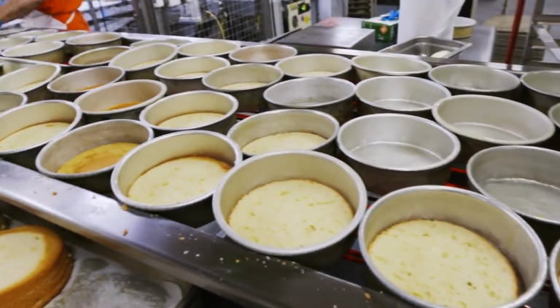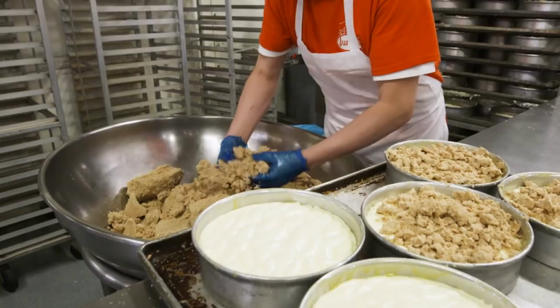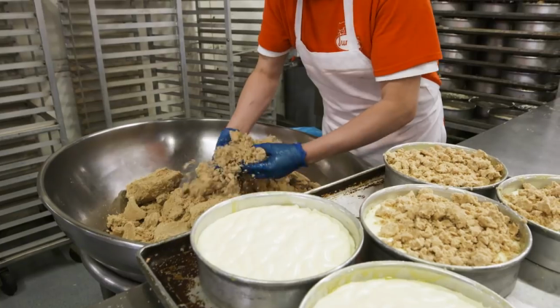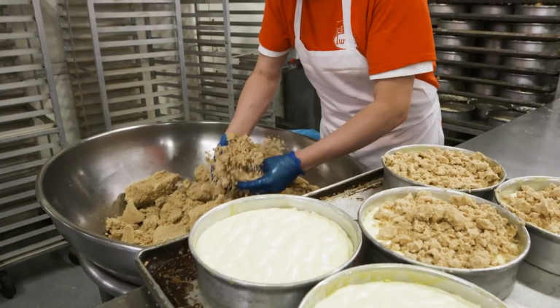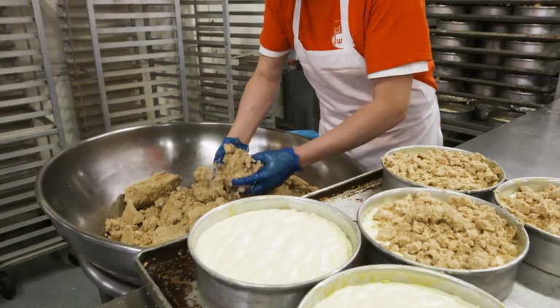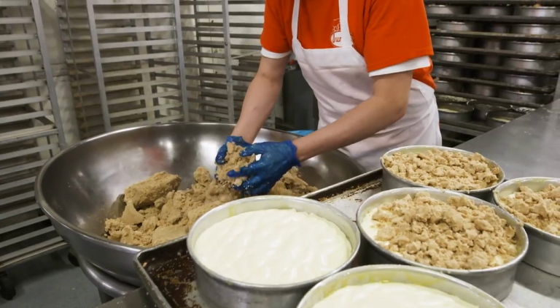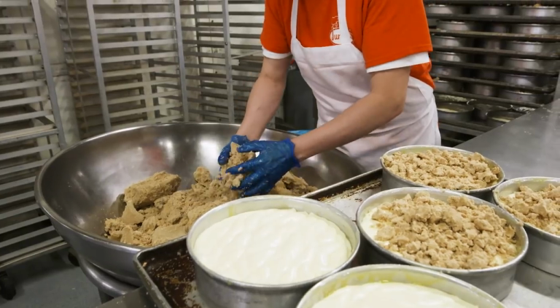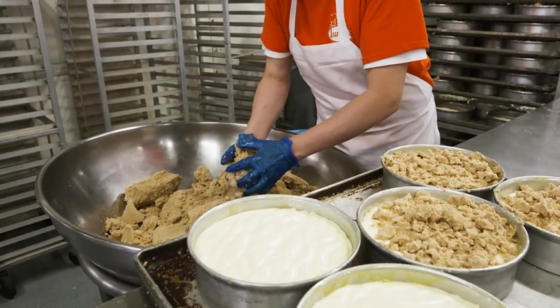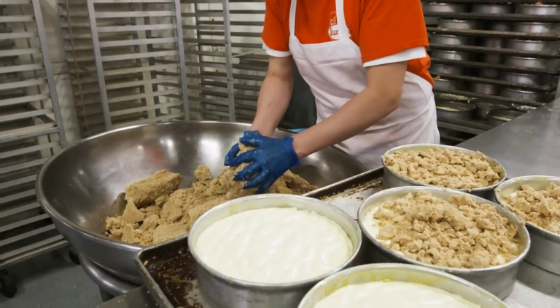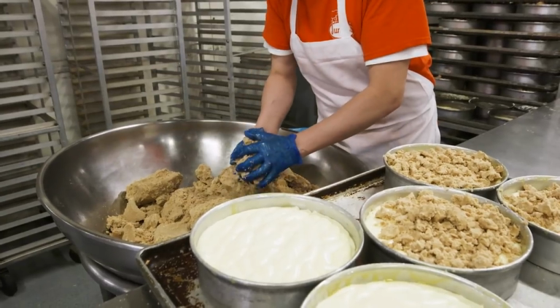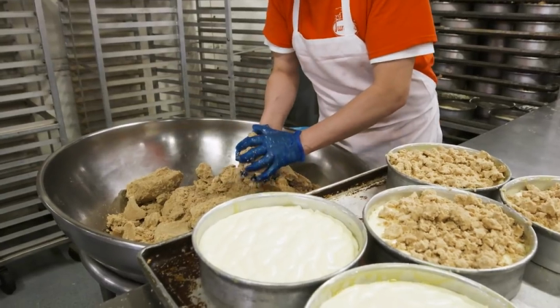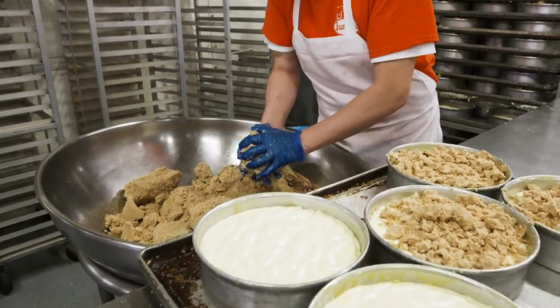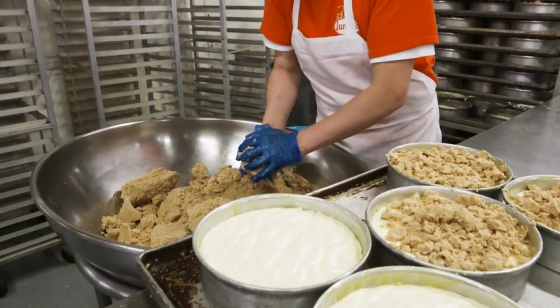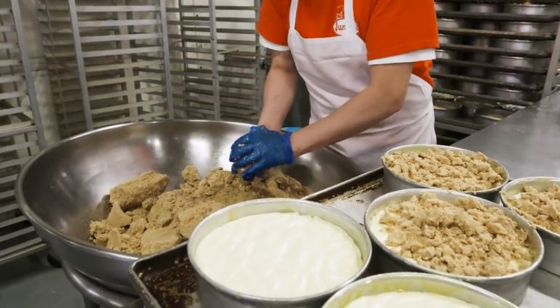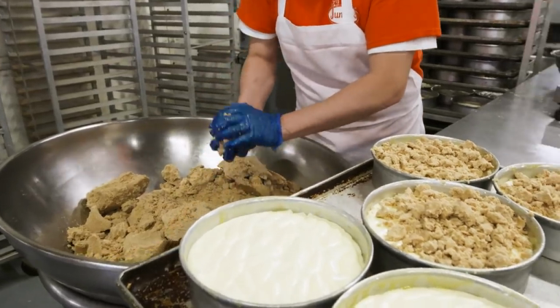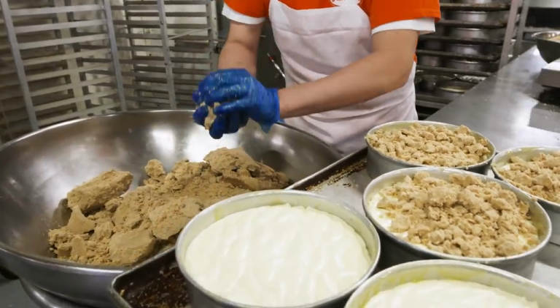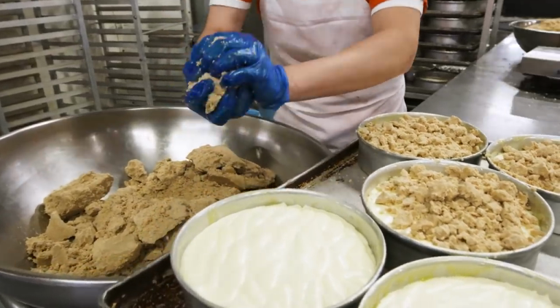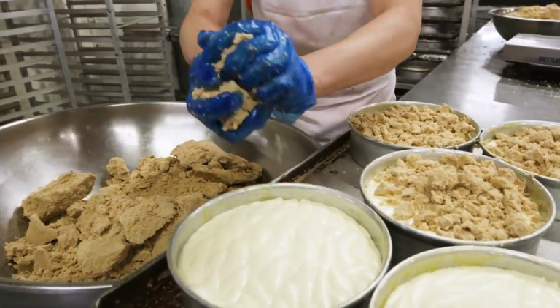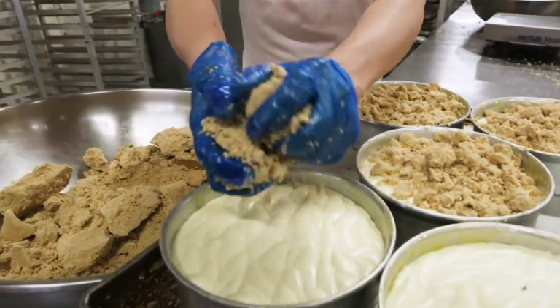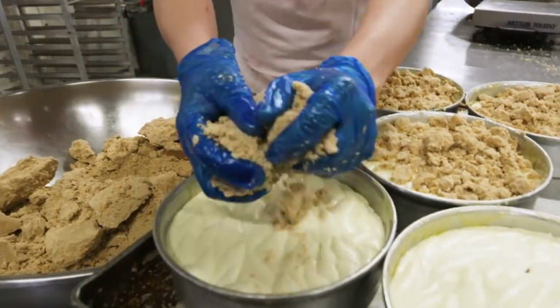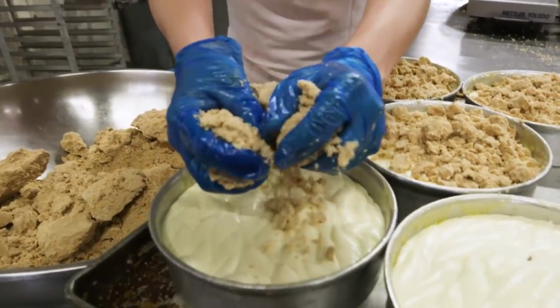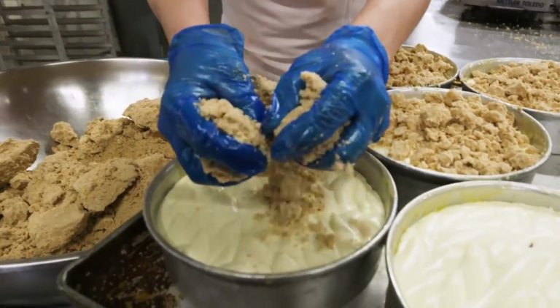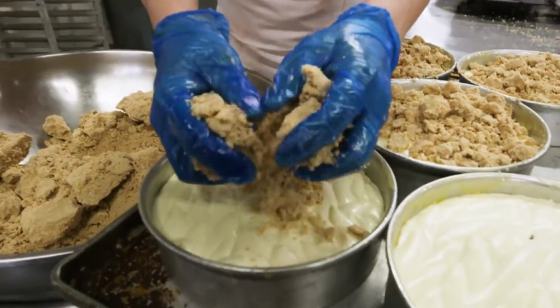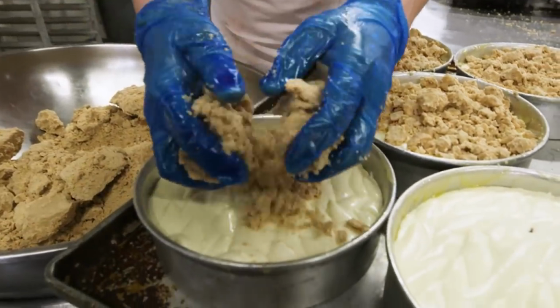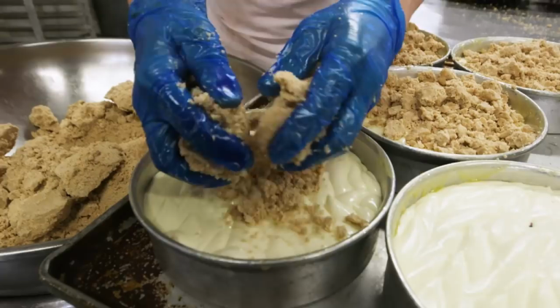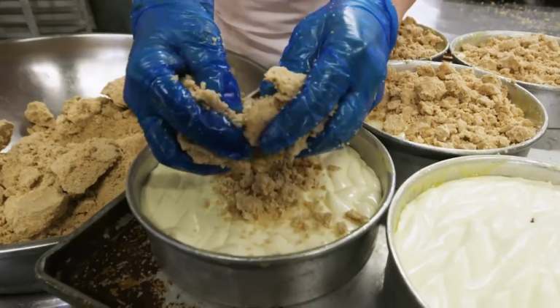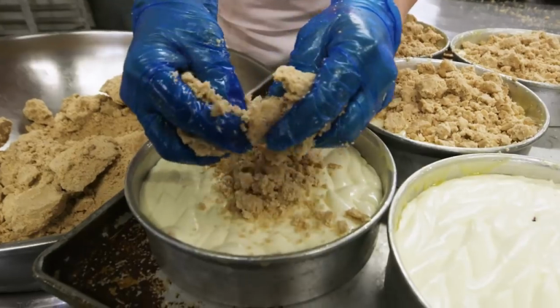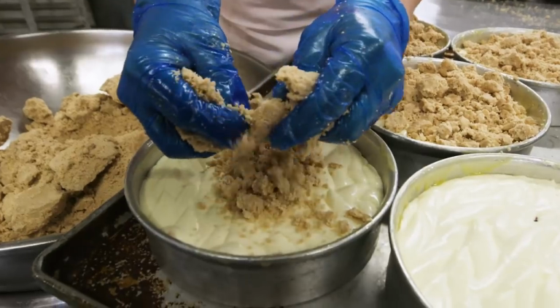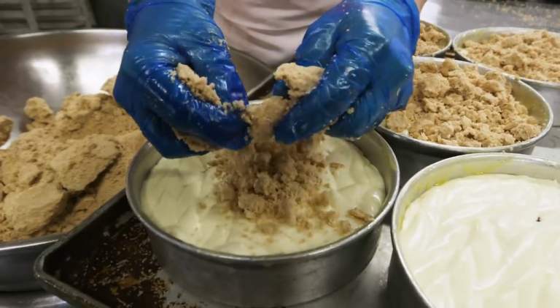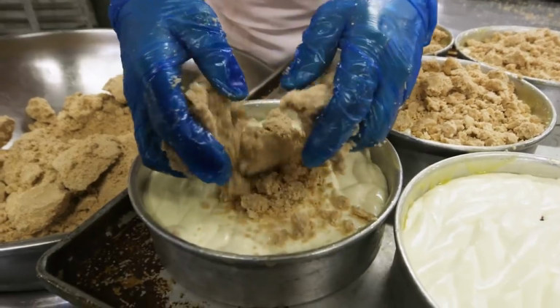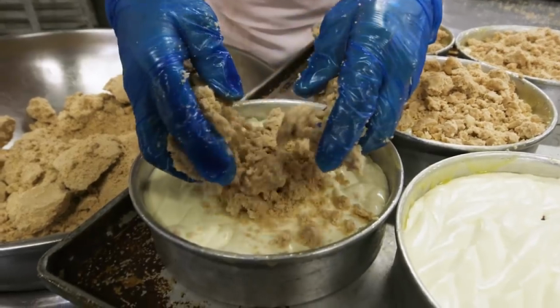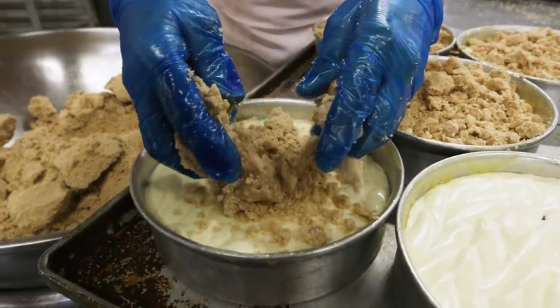So here we're putting the crumb topping on our apple crumb cheesecake, by hand obviously.